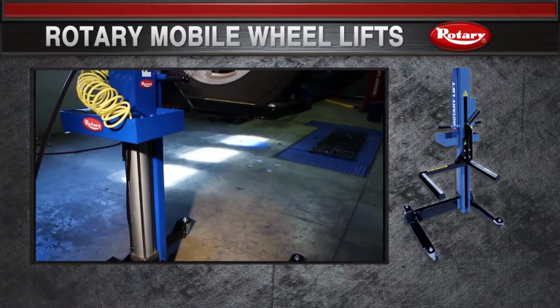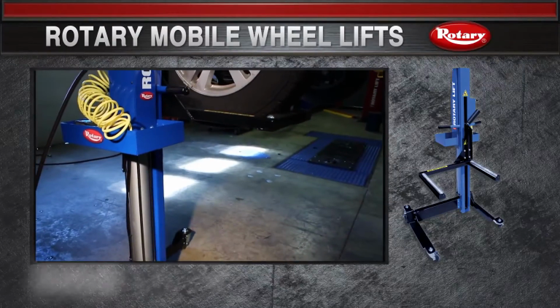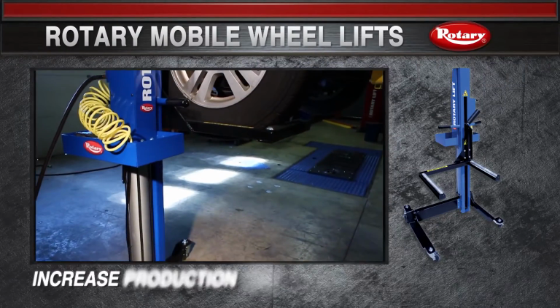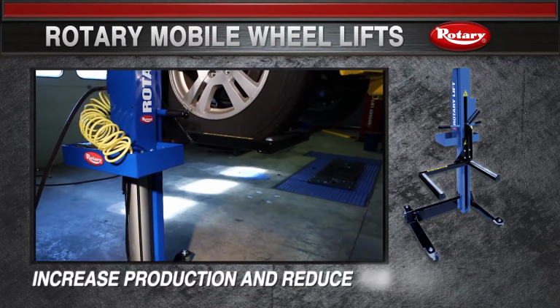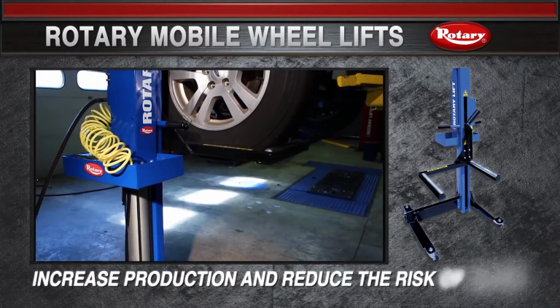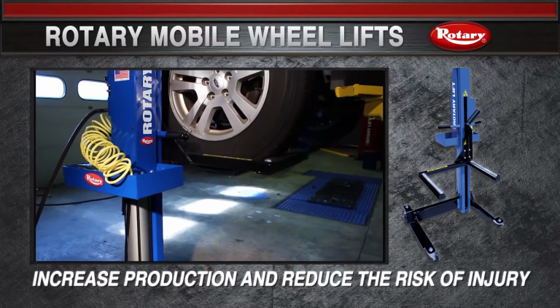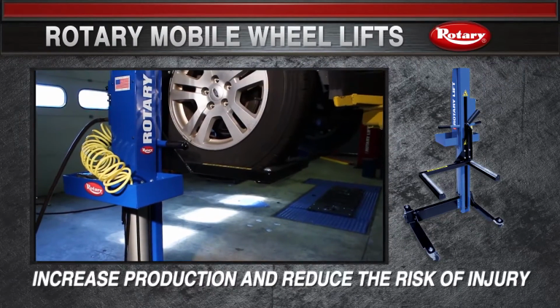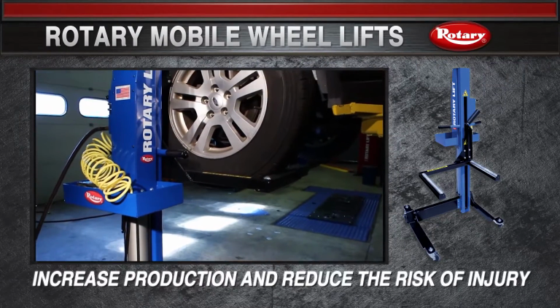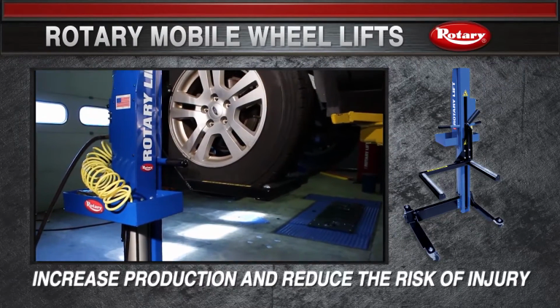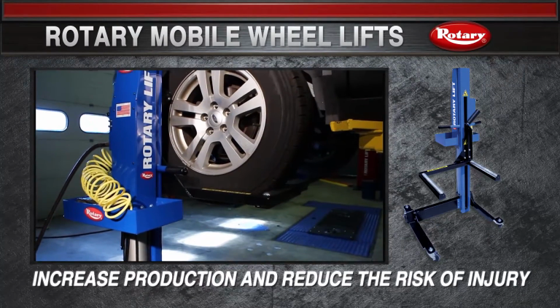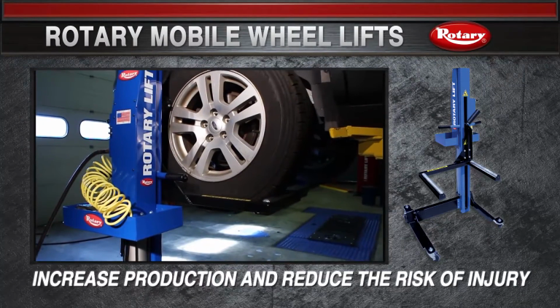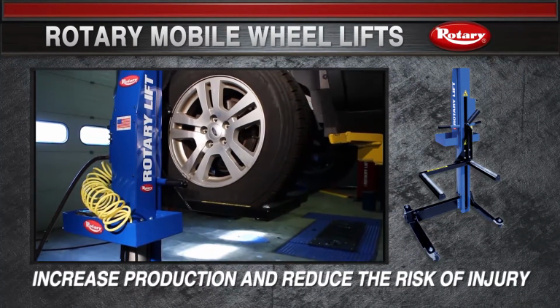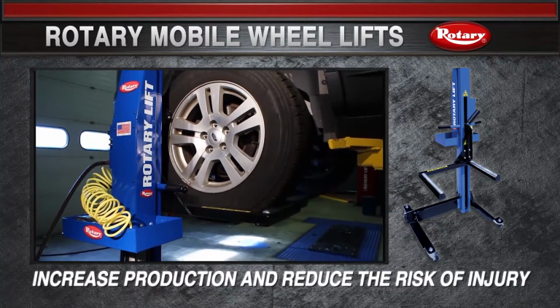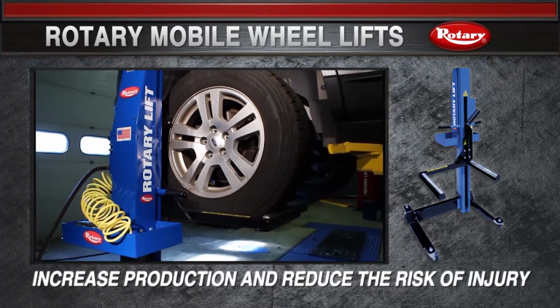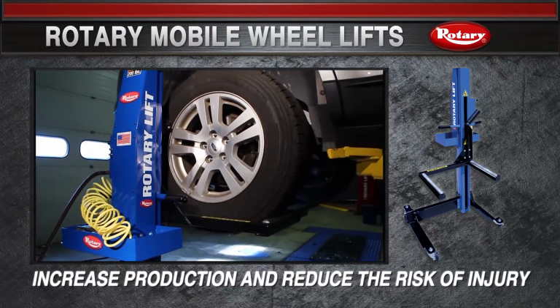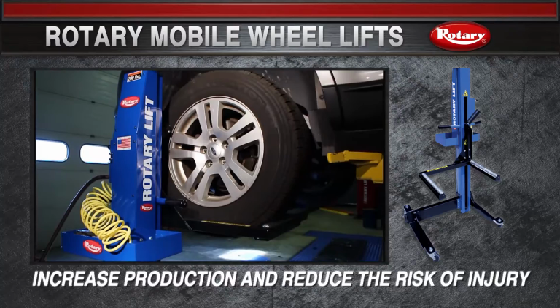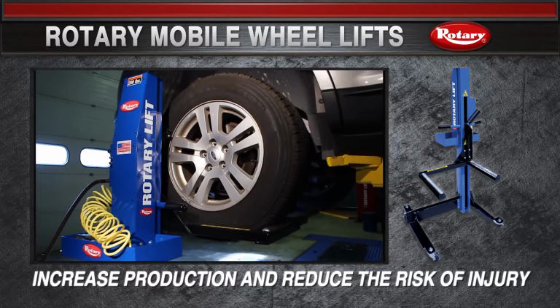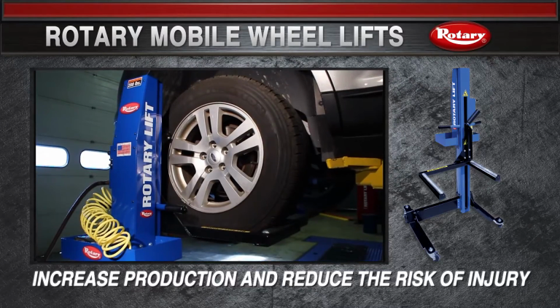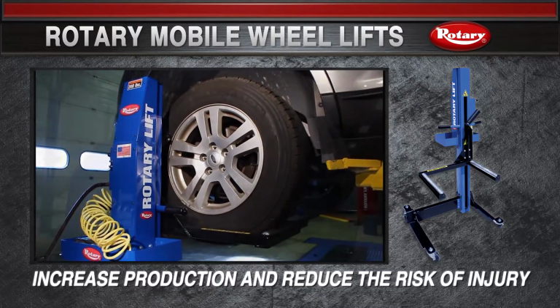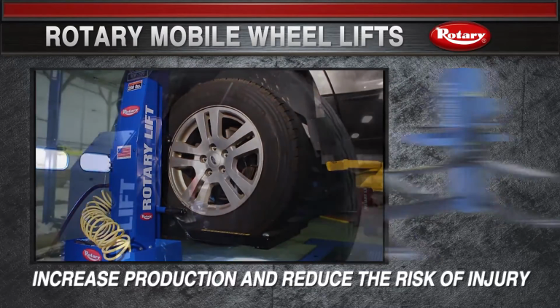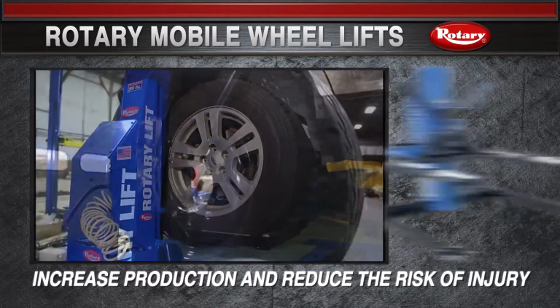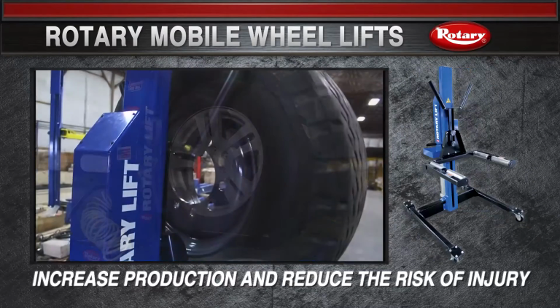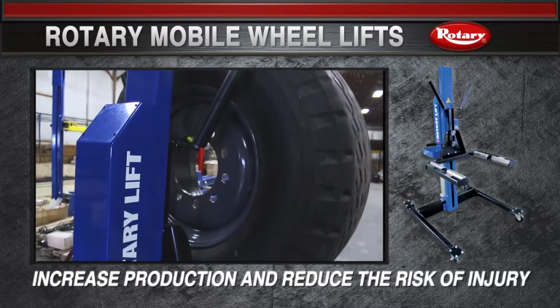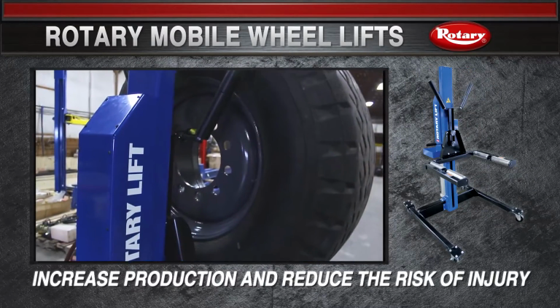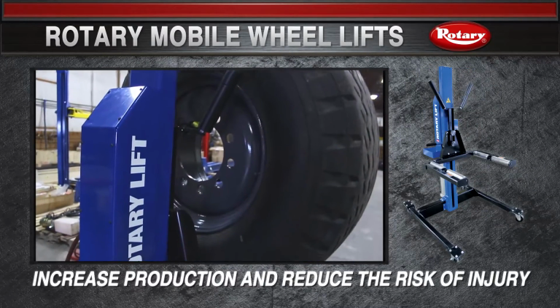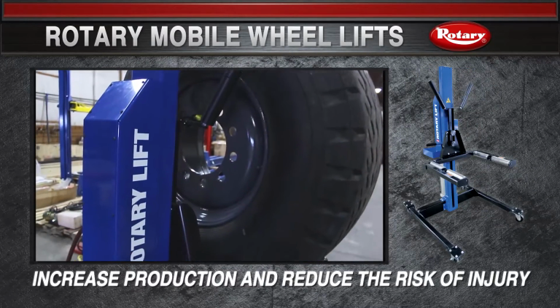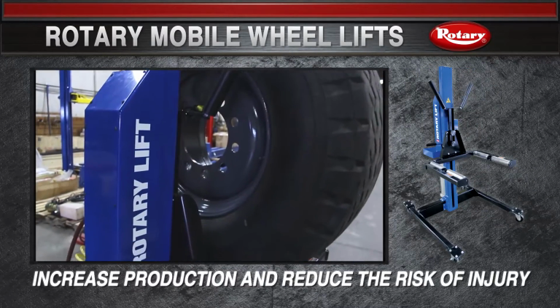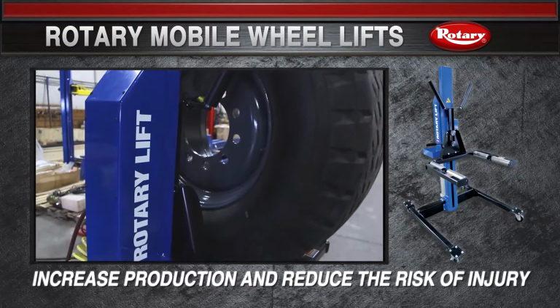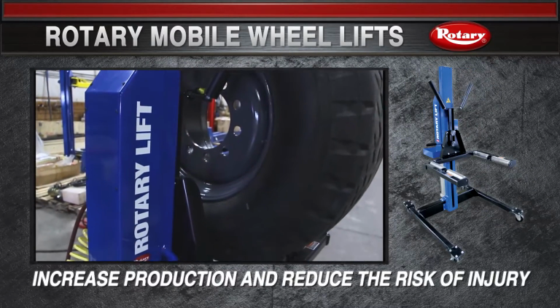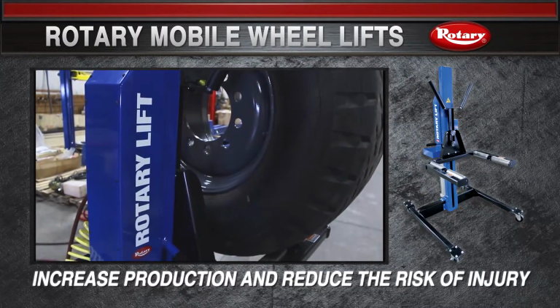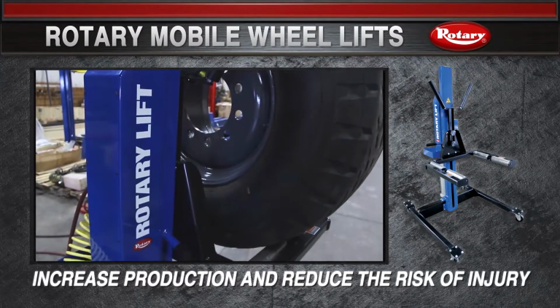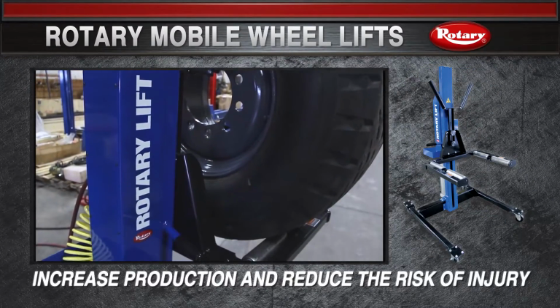Increase productivity and reduce risk of employee injuries with Rotary Lift's line of mobile wheel lifts.